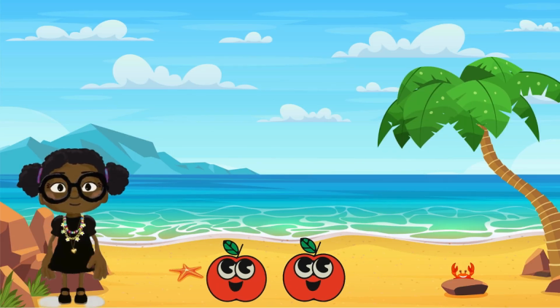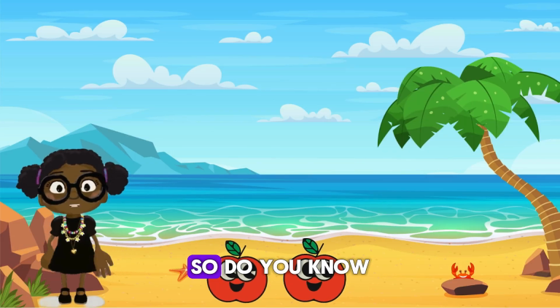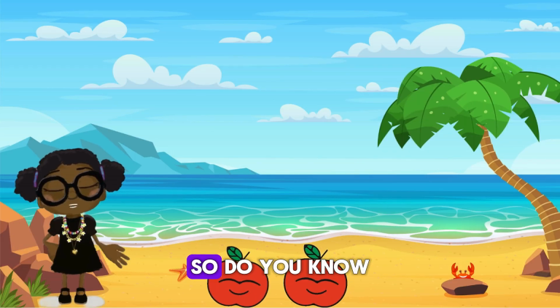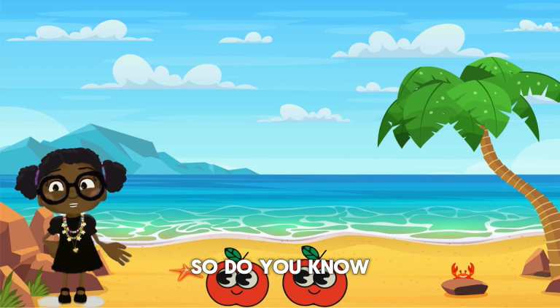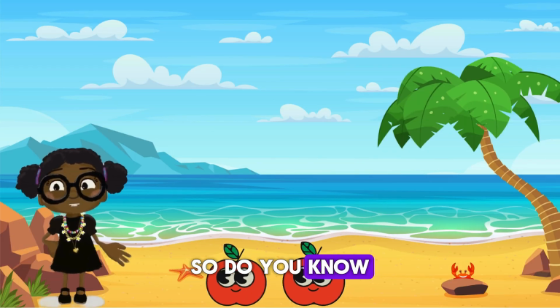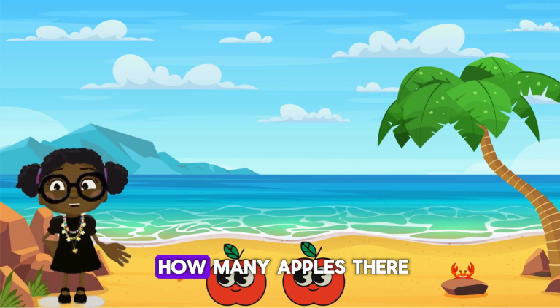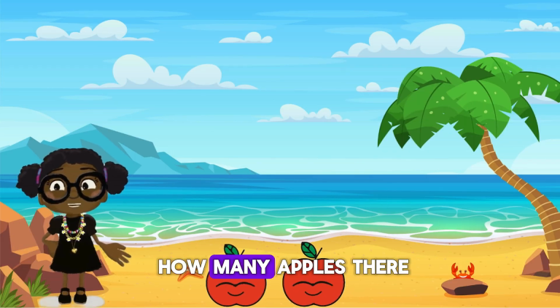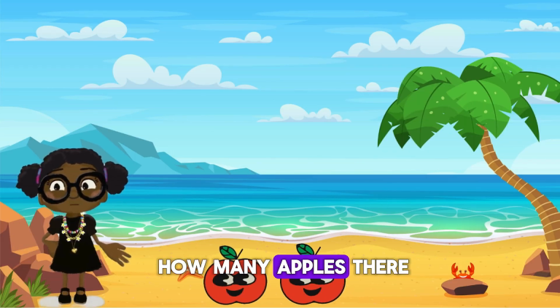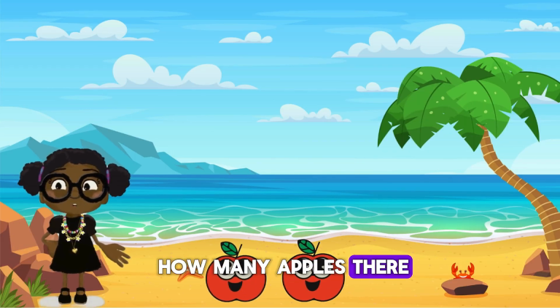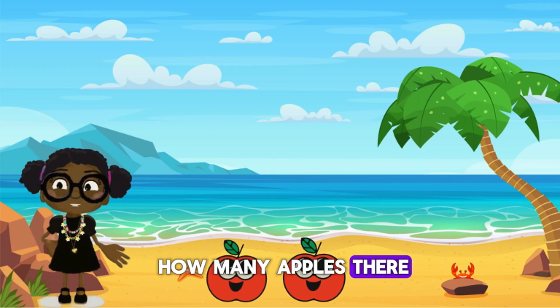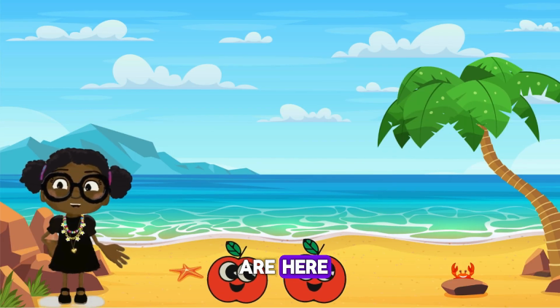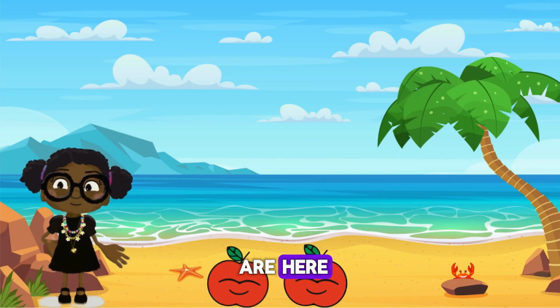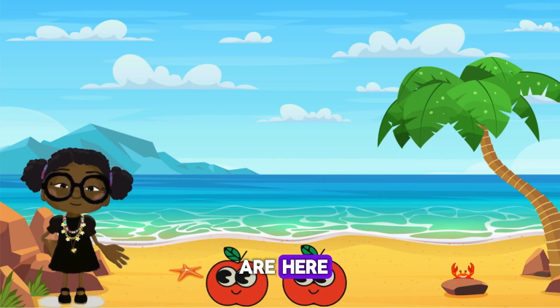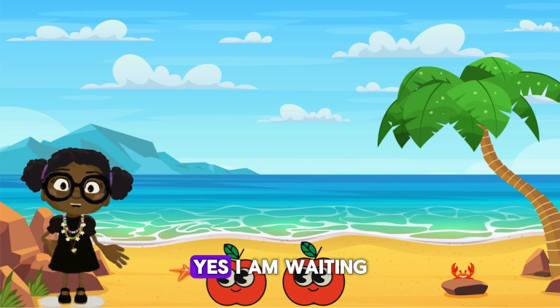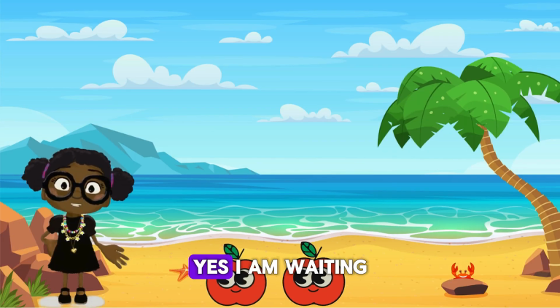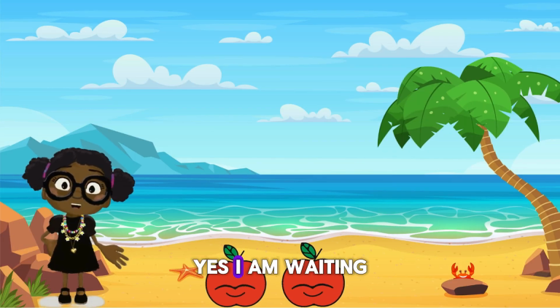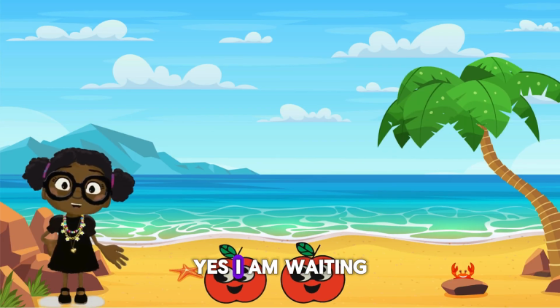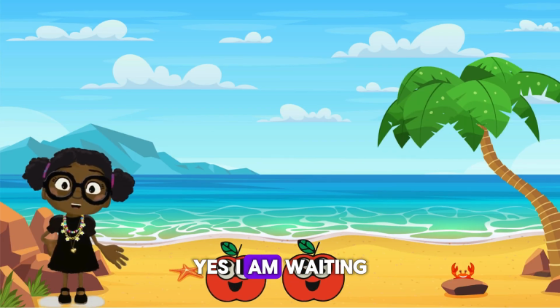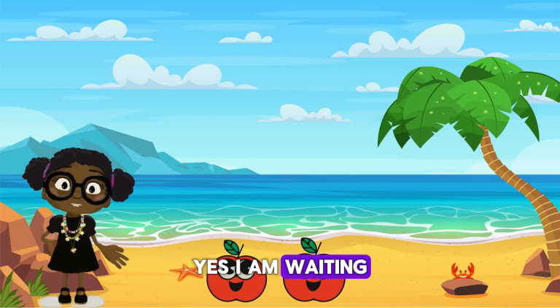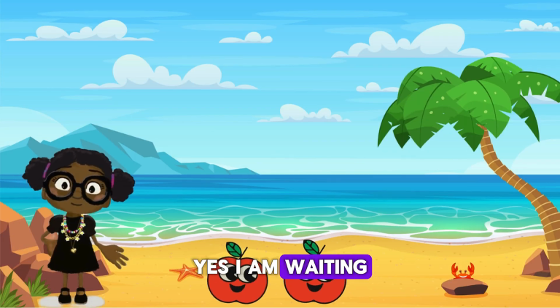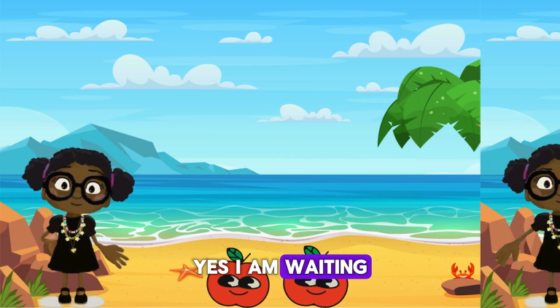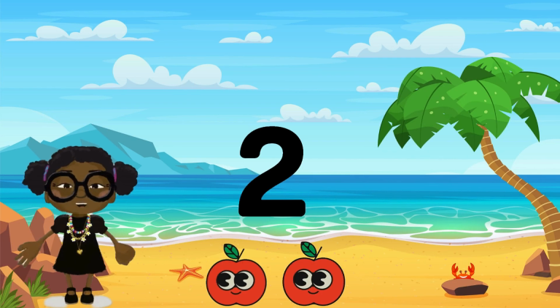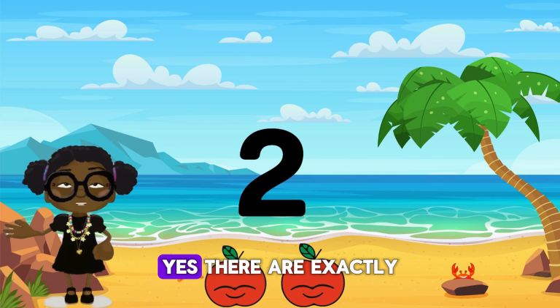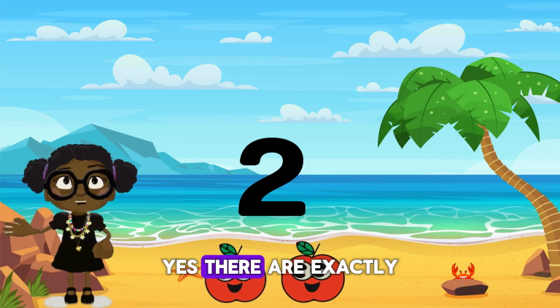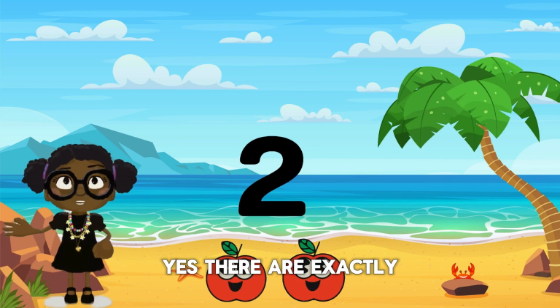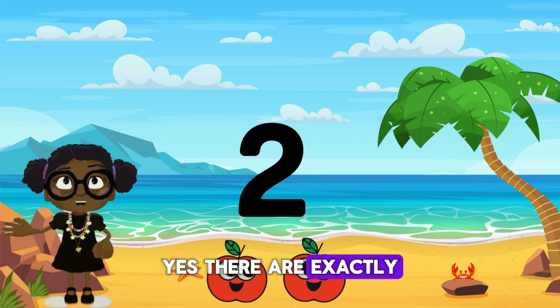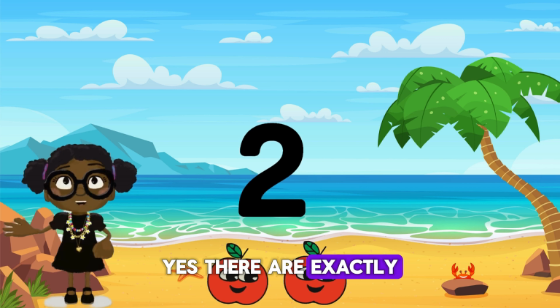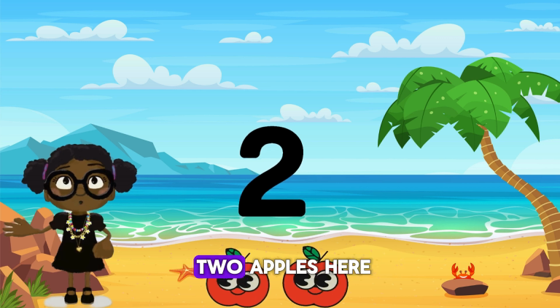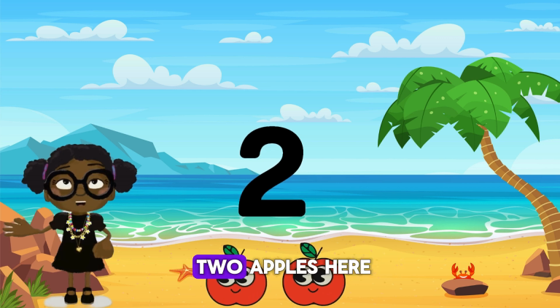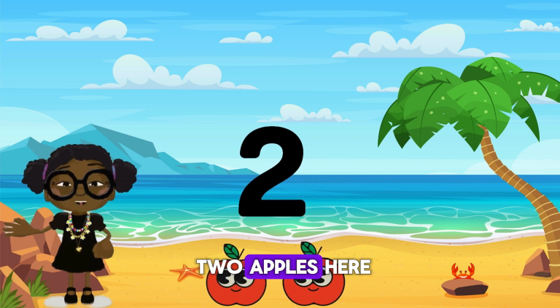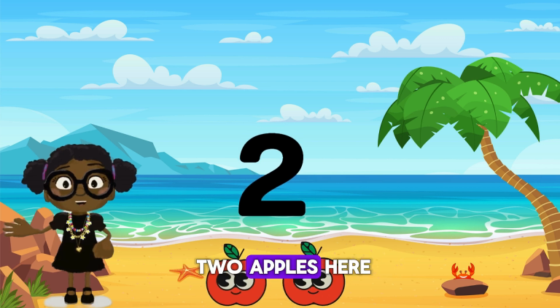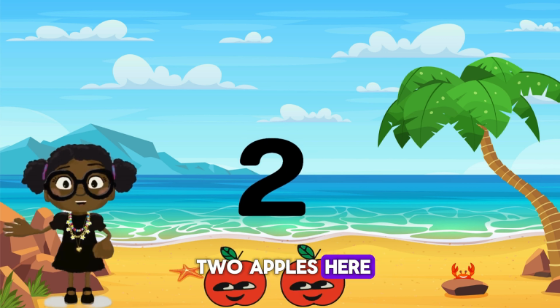So do you know how many apples there are here? Yes, I am waiting. Yes, there are exactly two apples here.